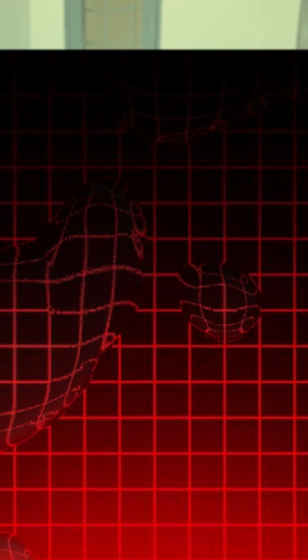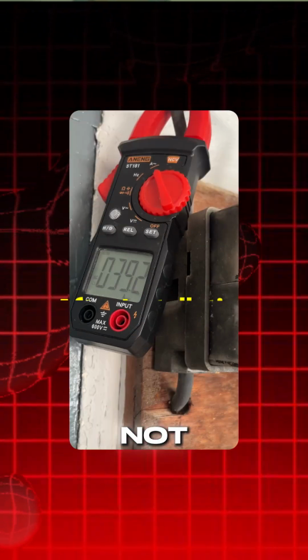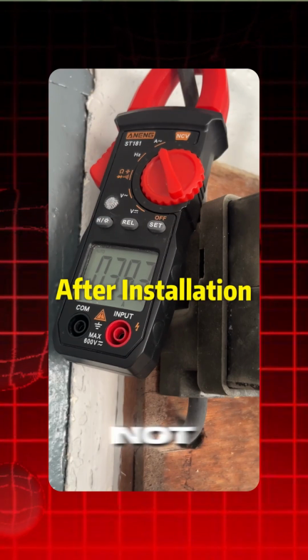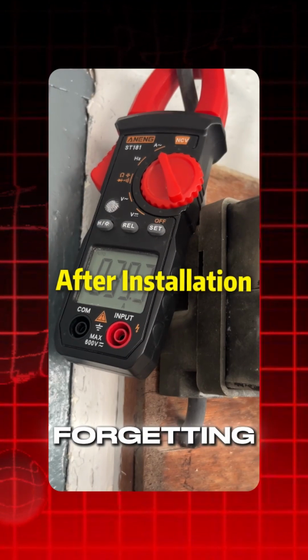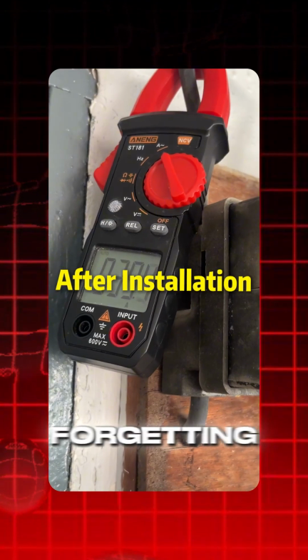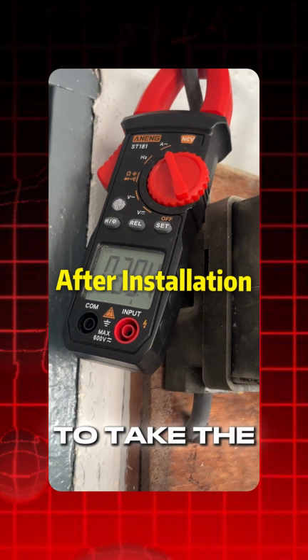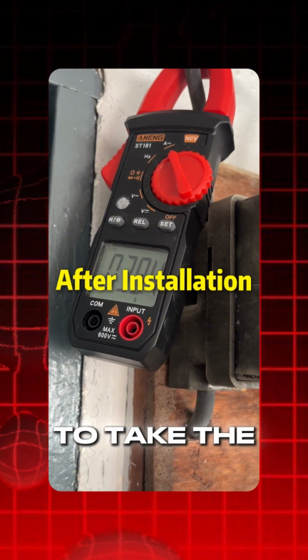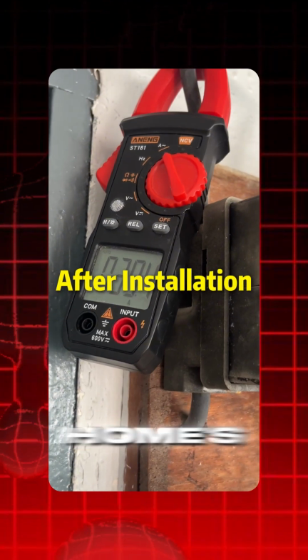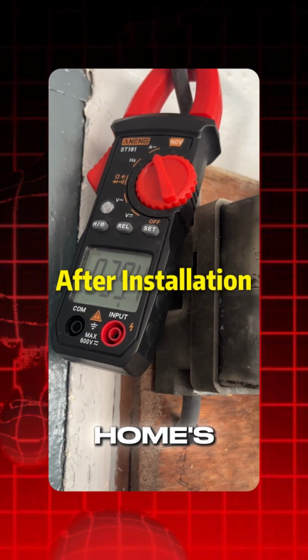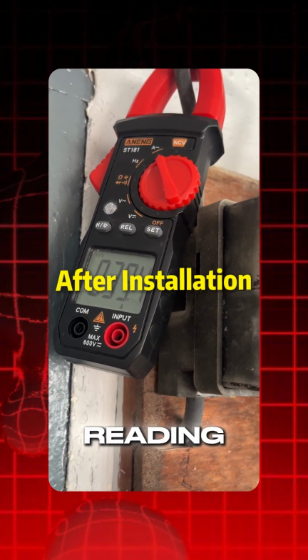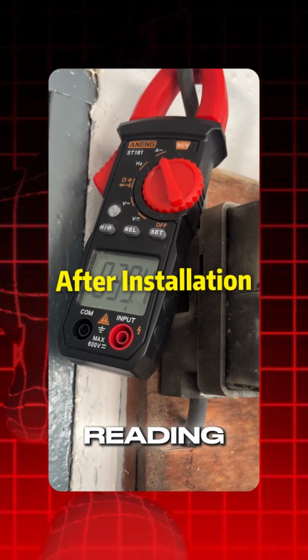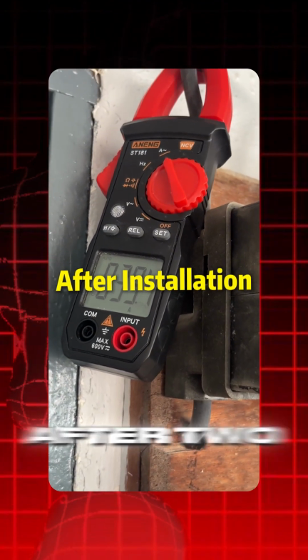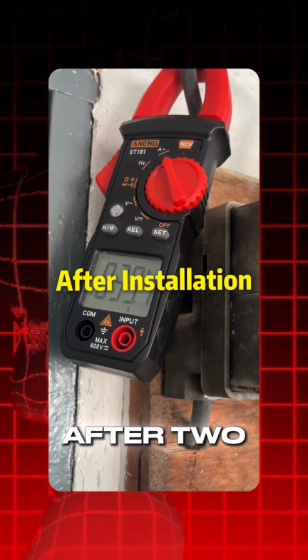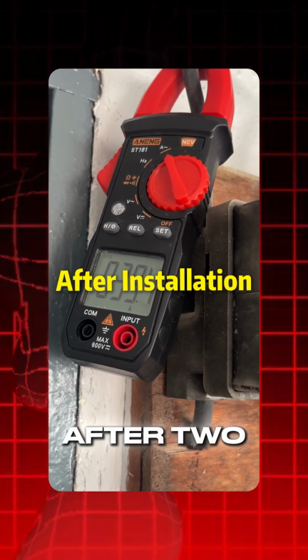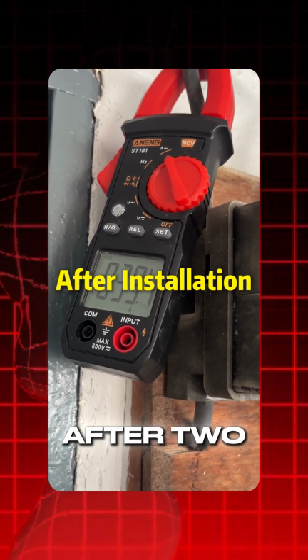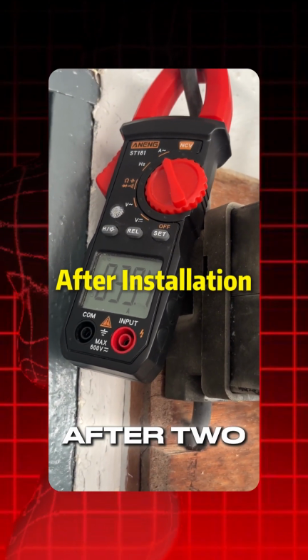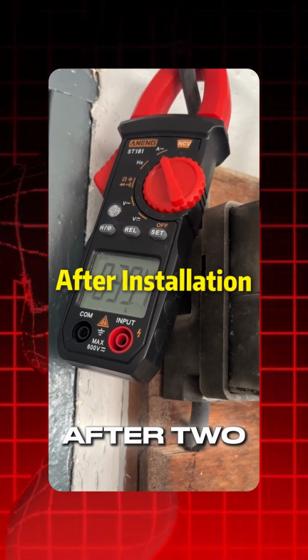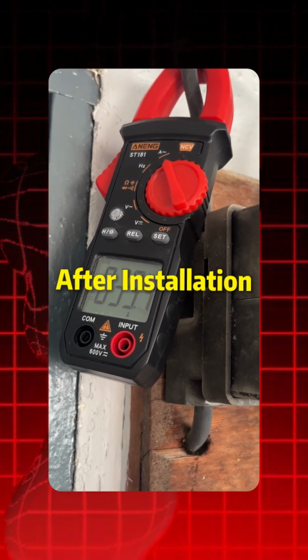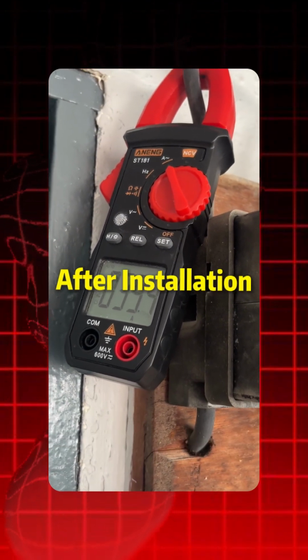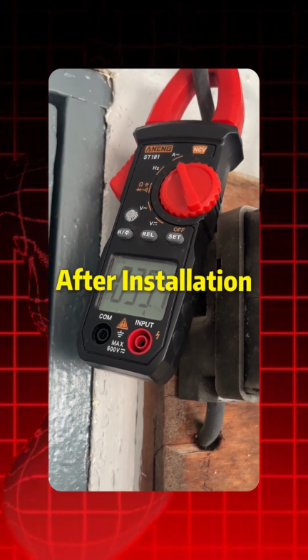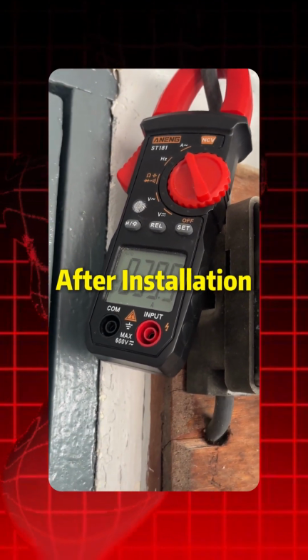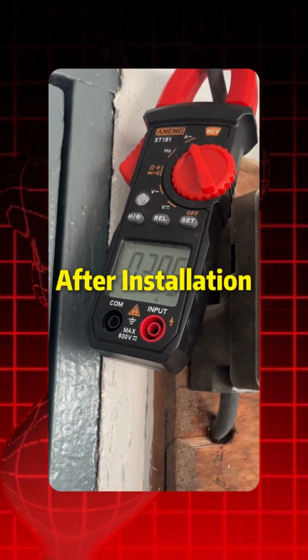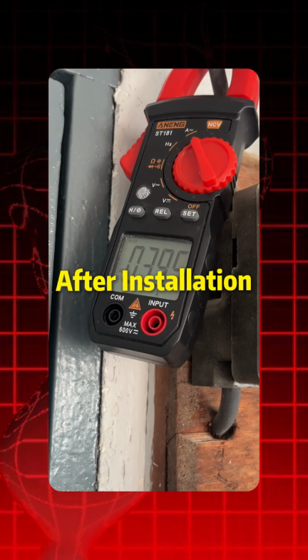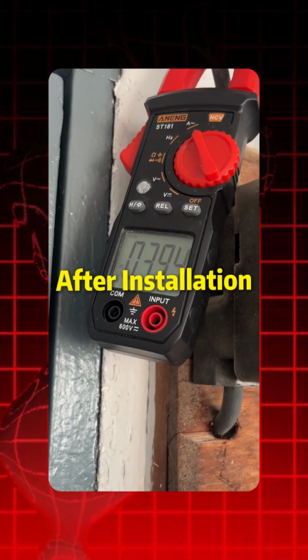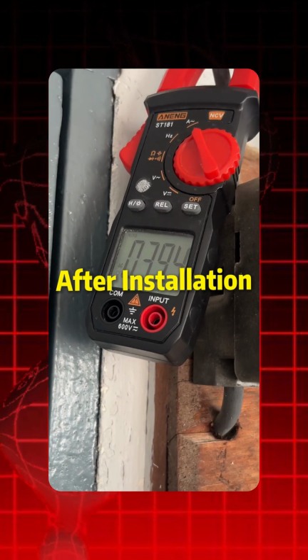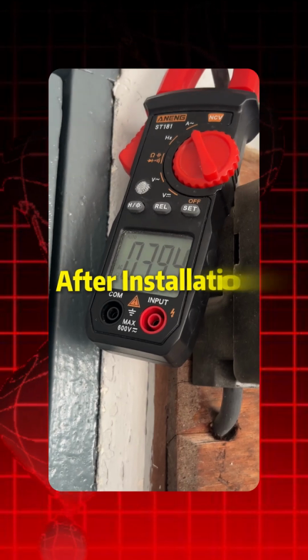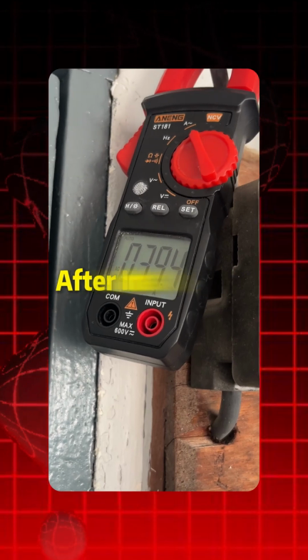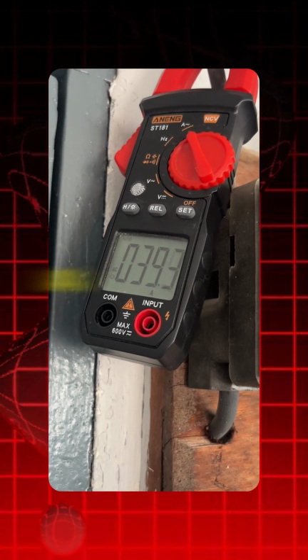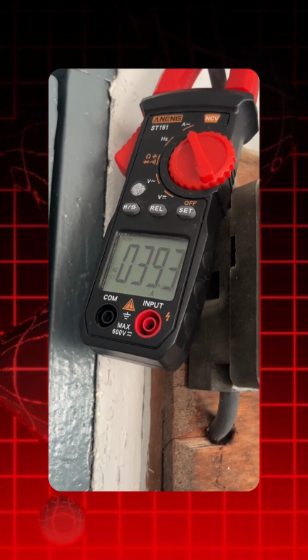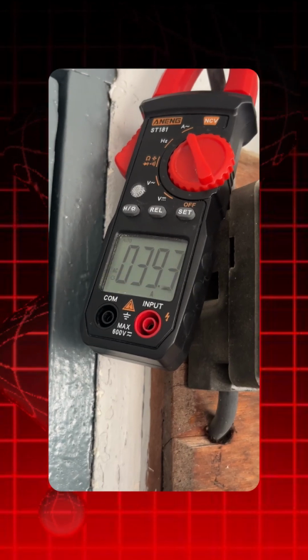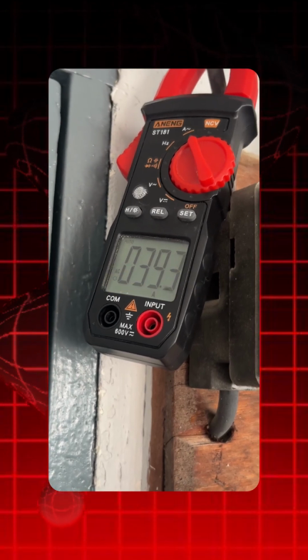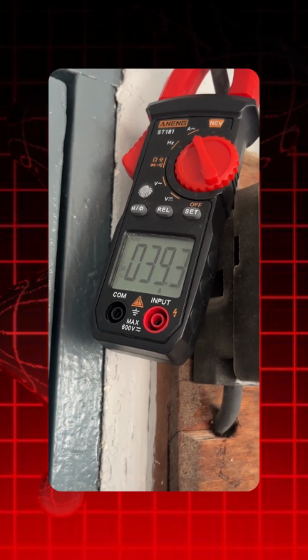Not forgetting to take the home's electrical reading after the installation. This one now reads 63.